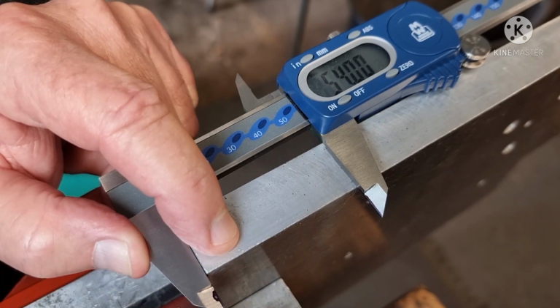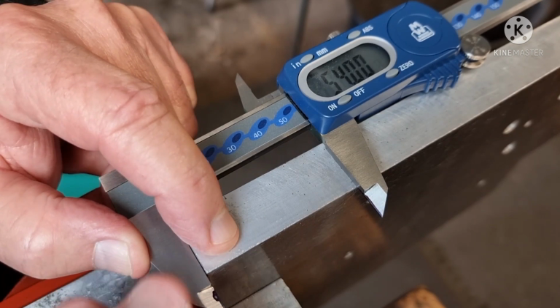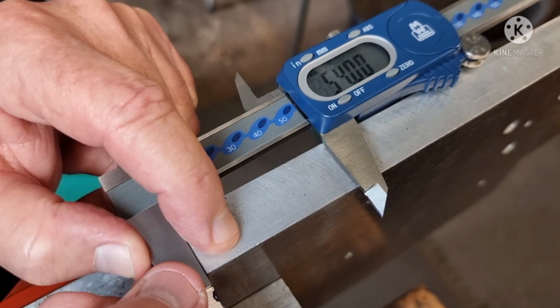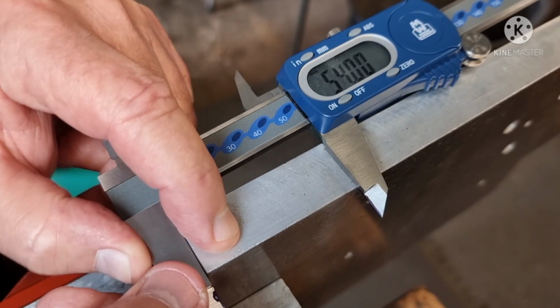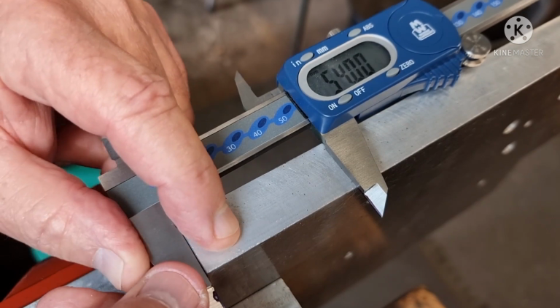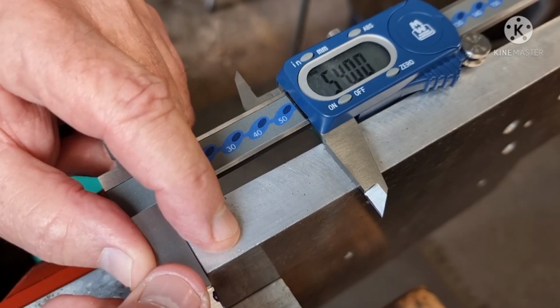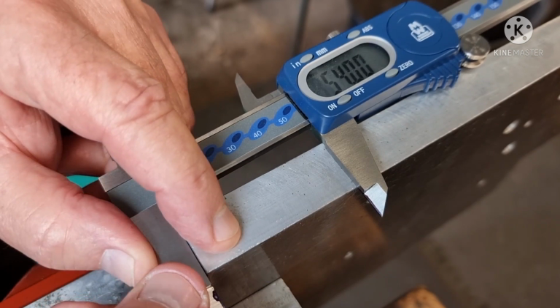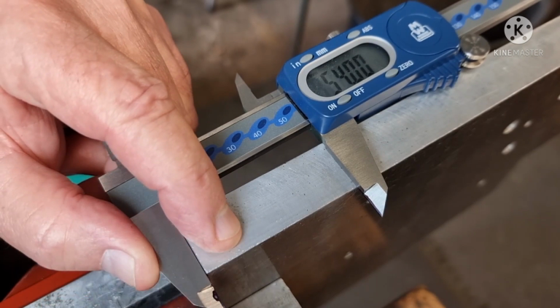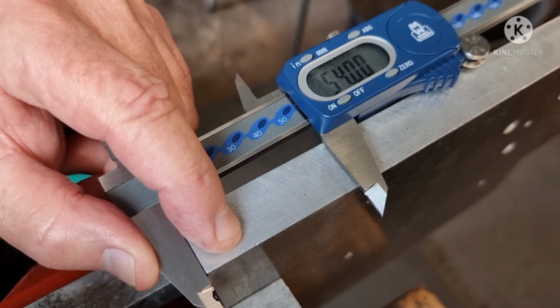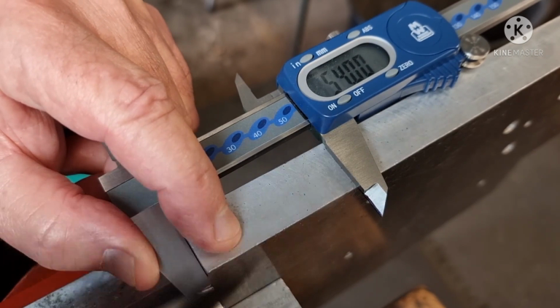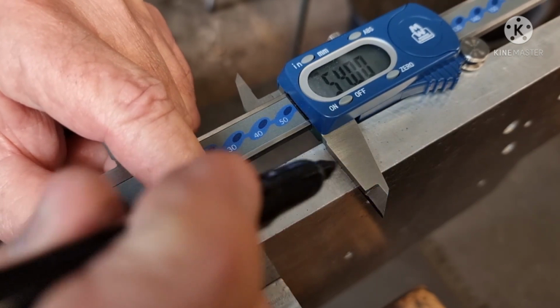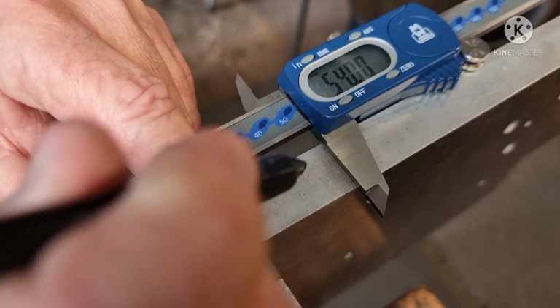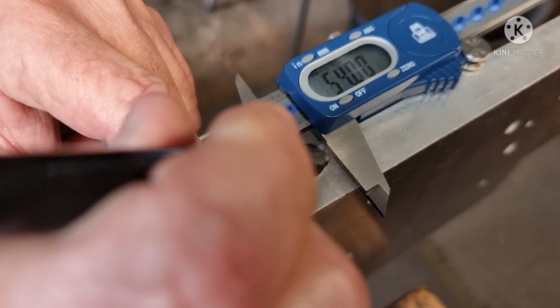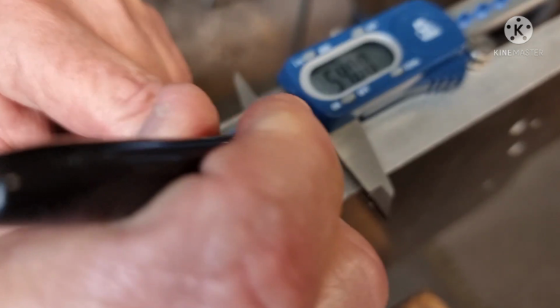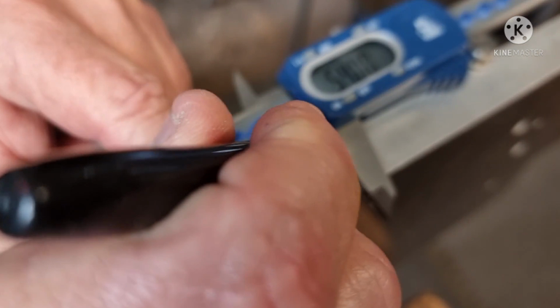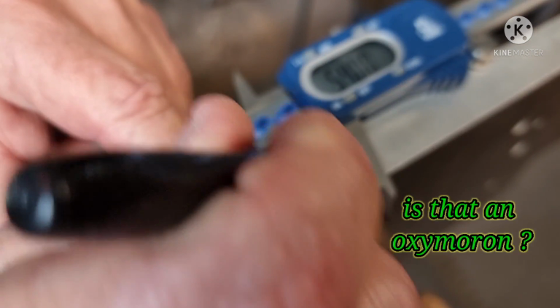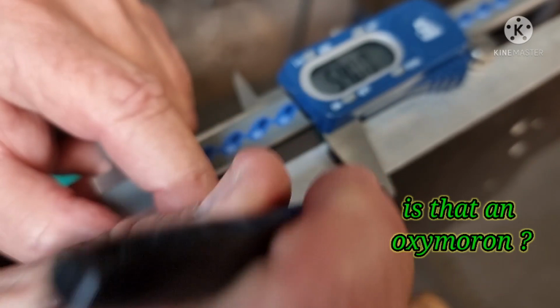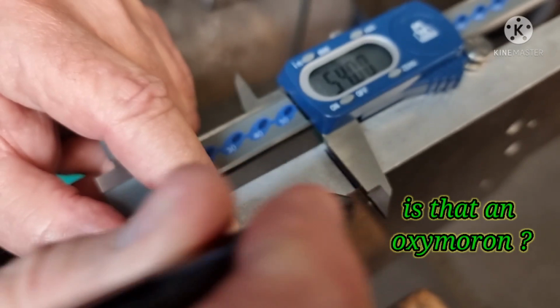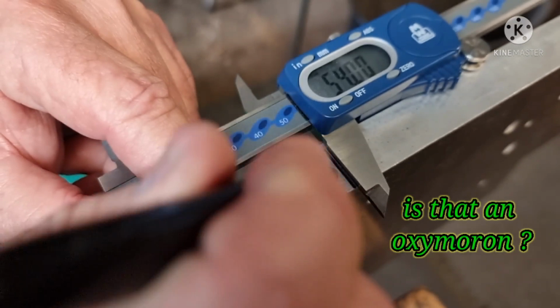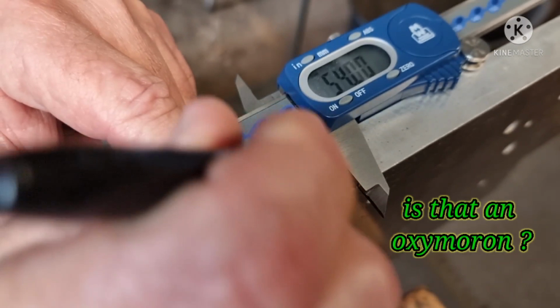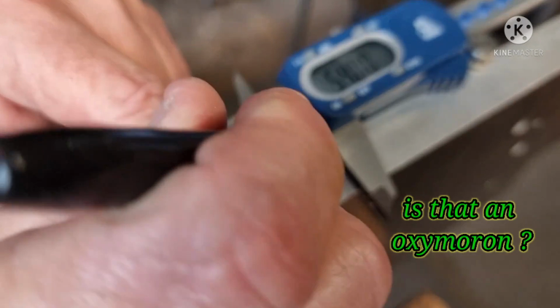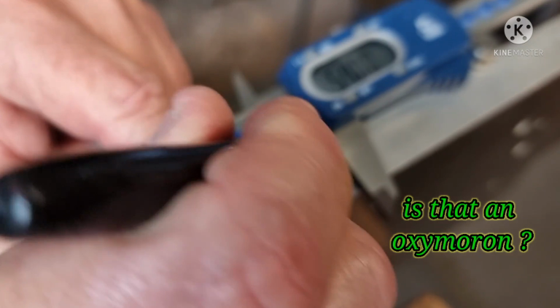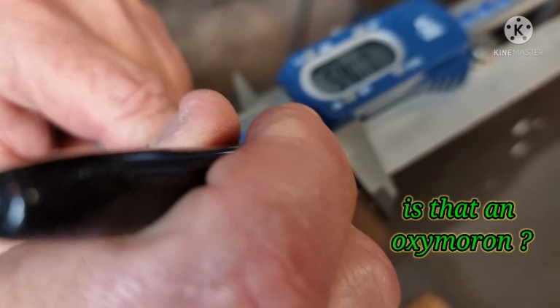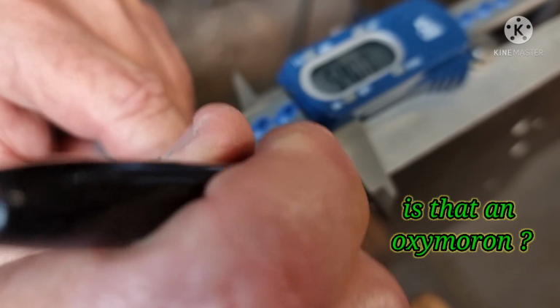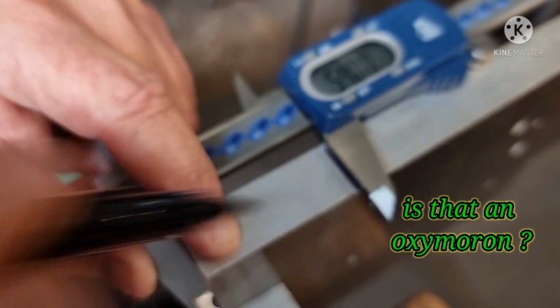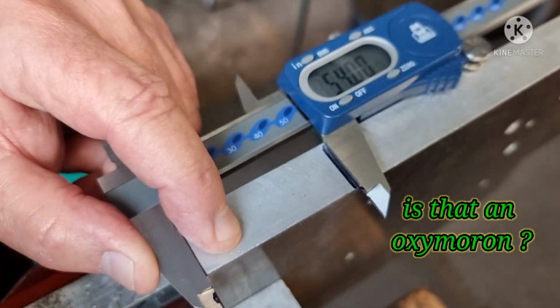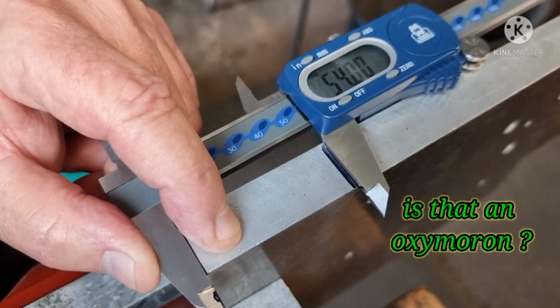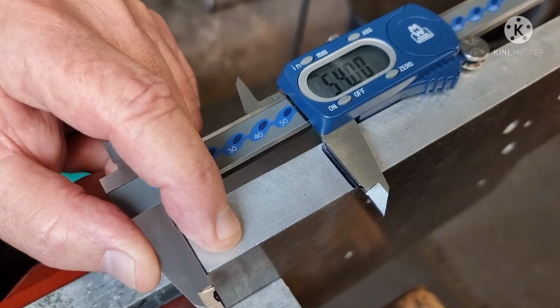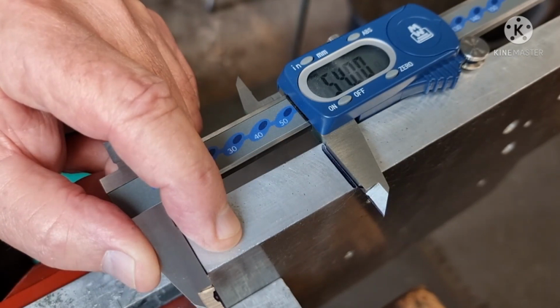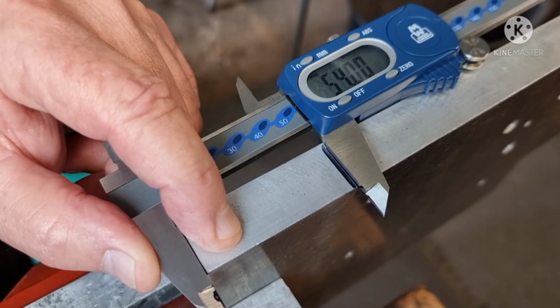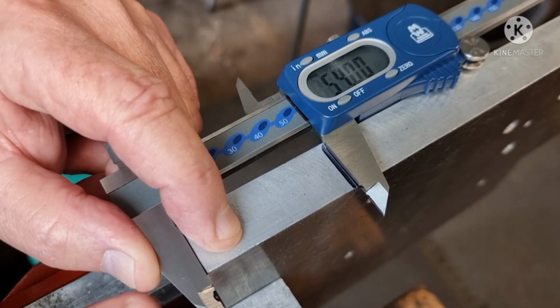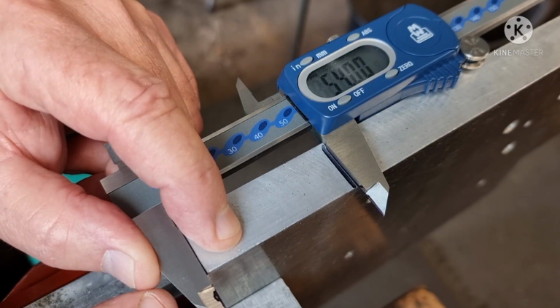G'day fellow professional hobby machinists. Today I'll be making a set of soft jaws for my vice.